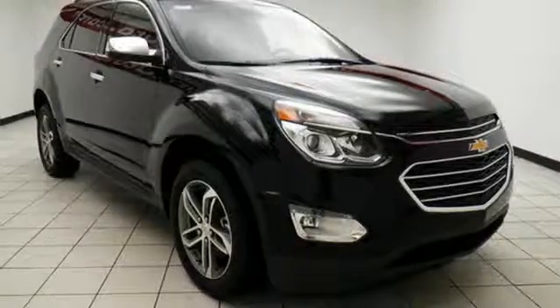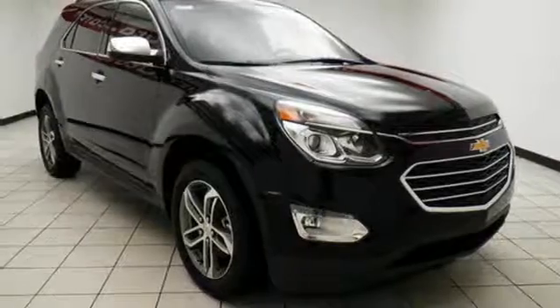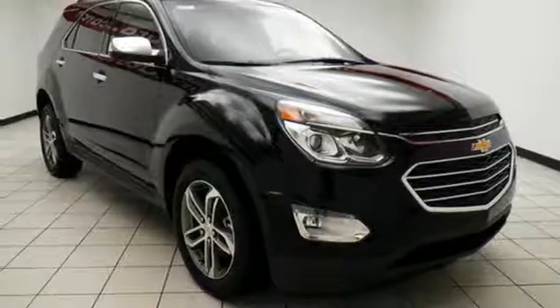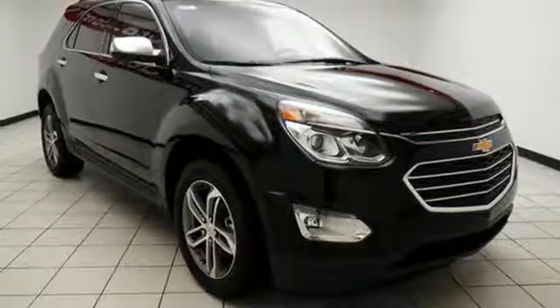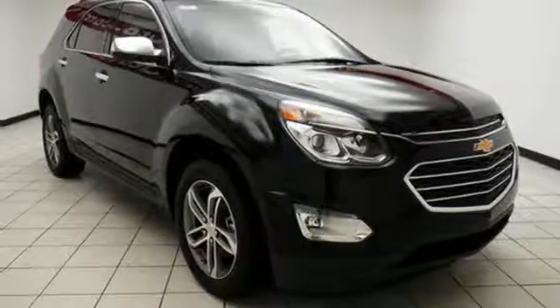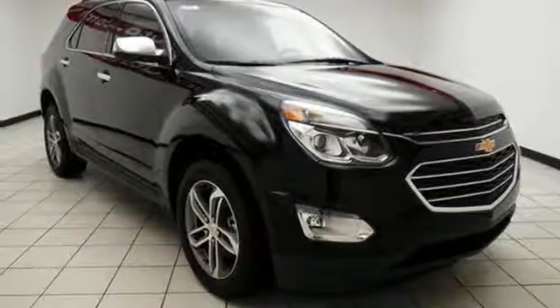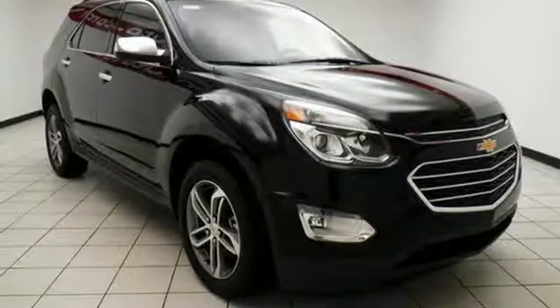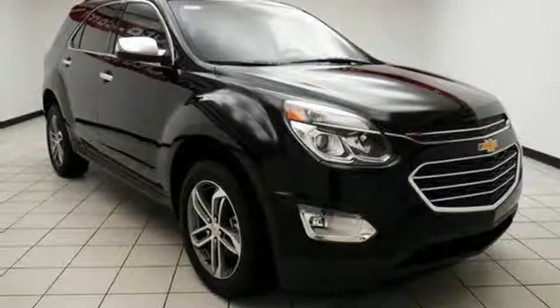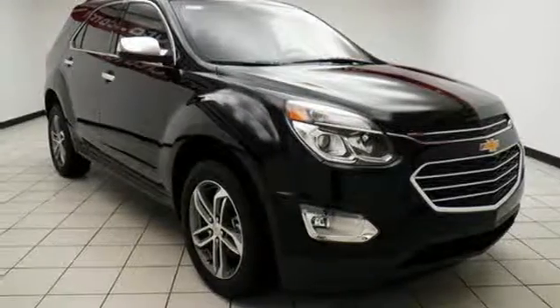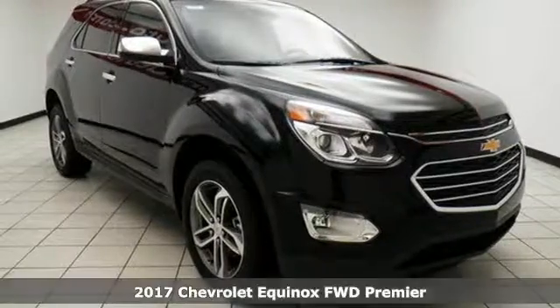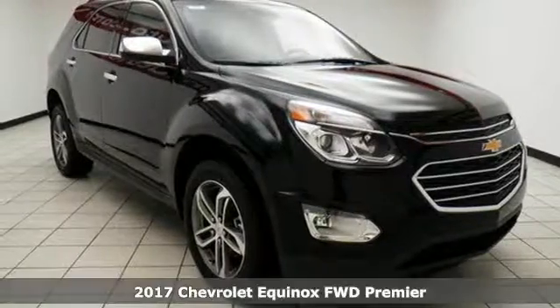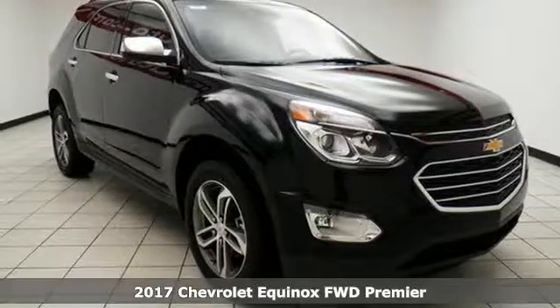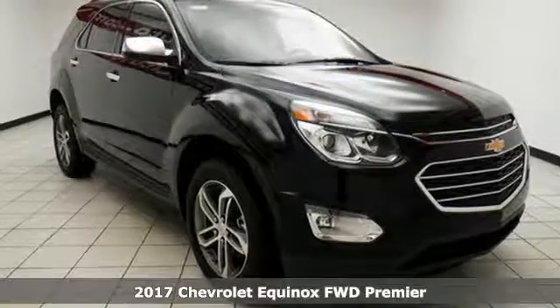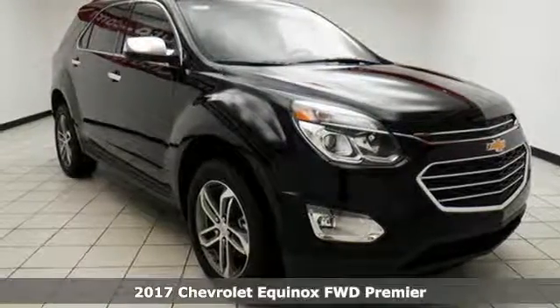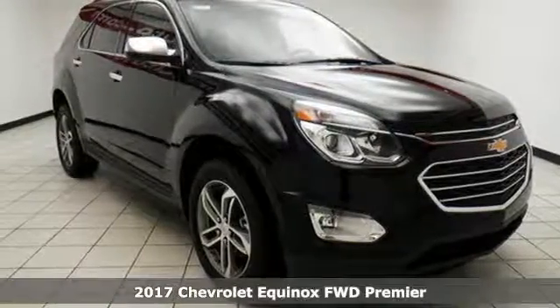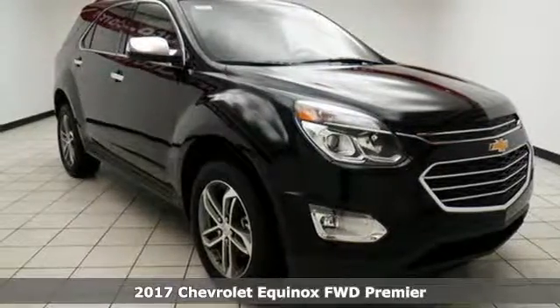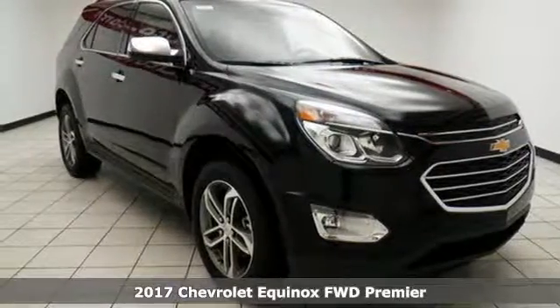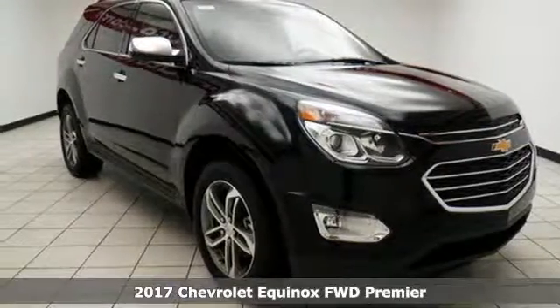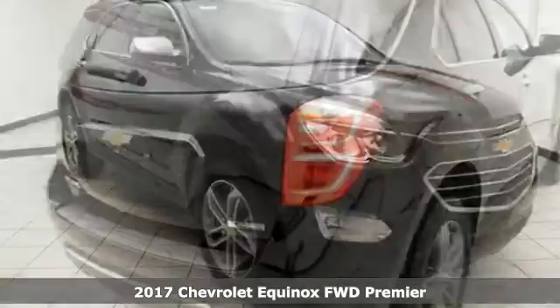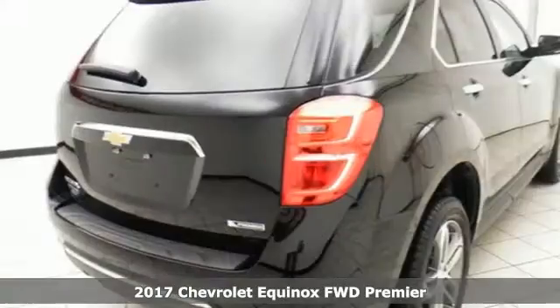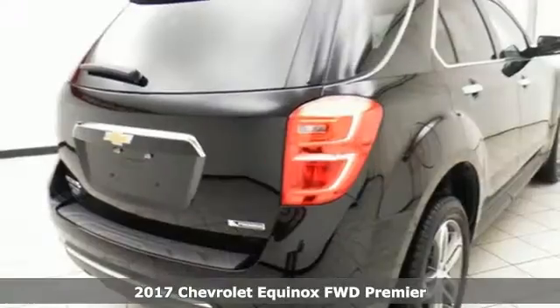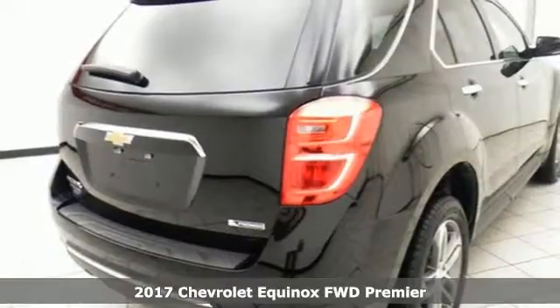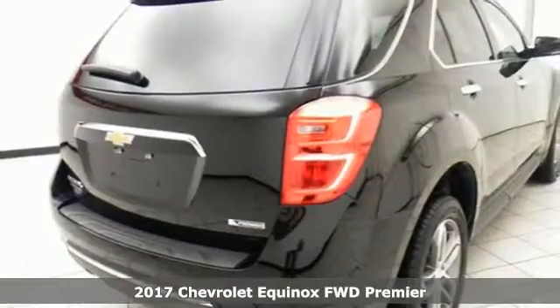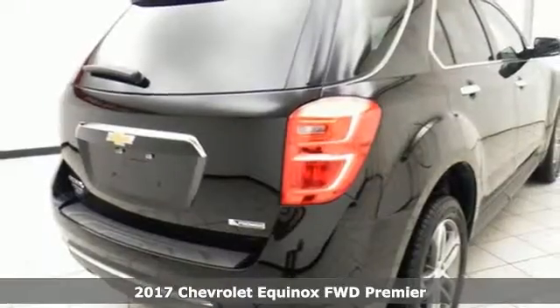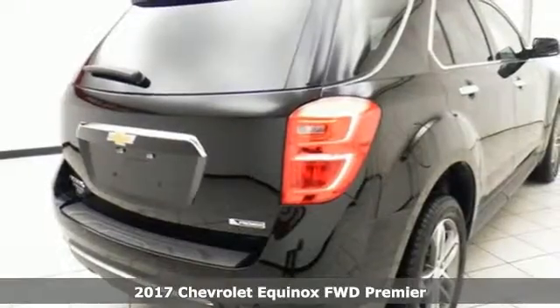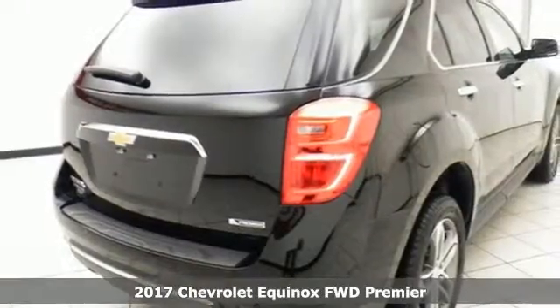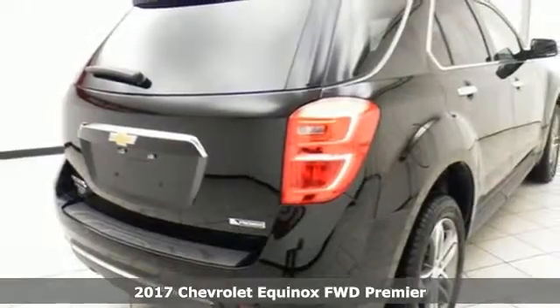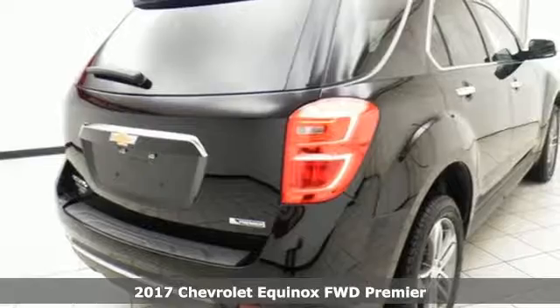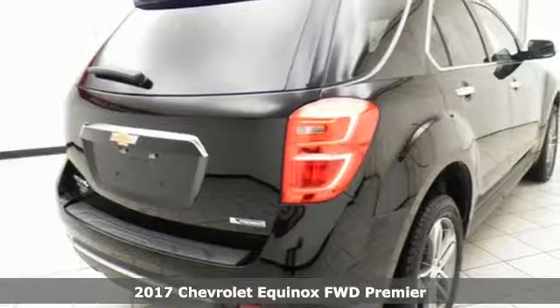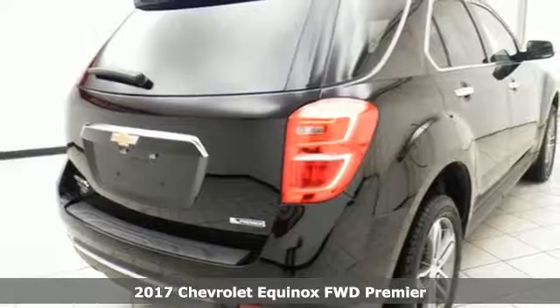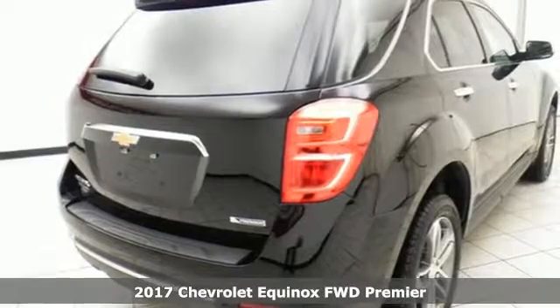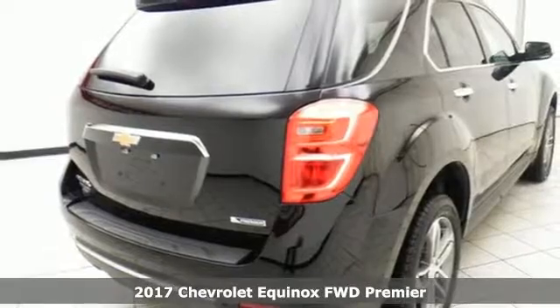It's a 2017 Chevrolet Equinox. You will love the journey in this SUV.